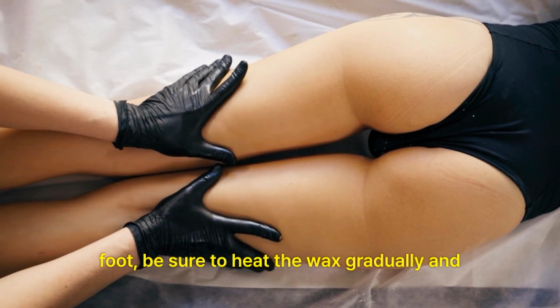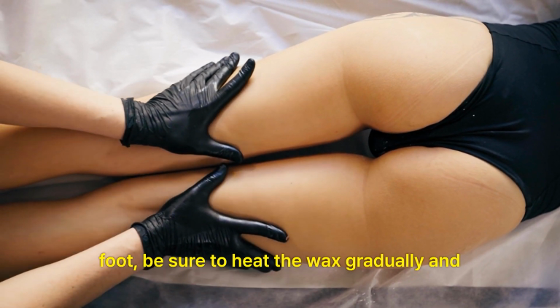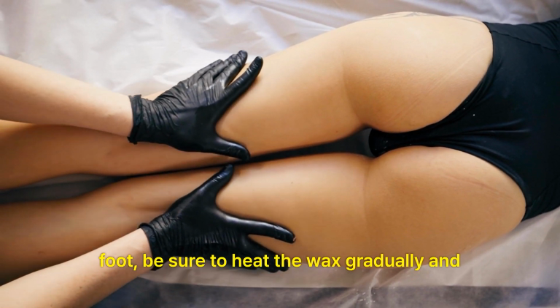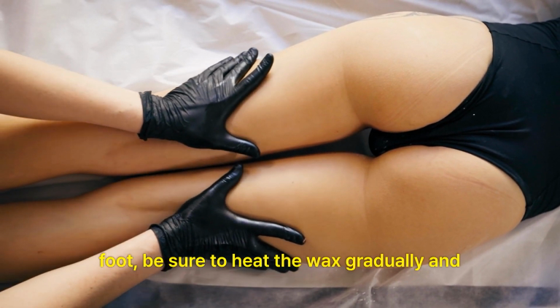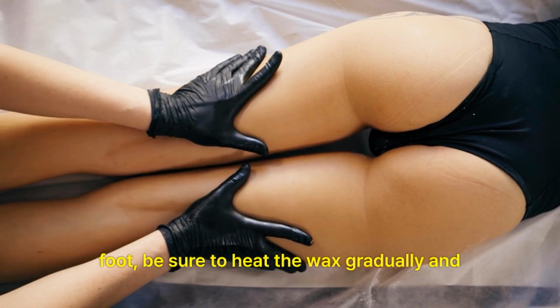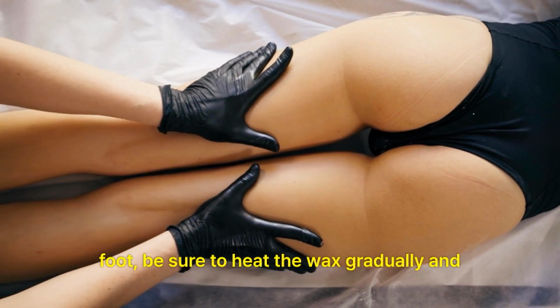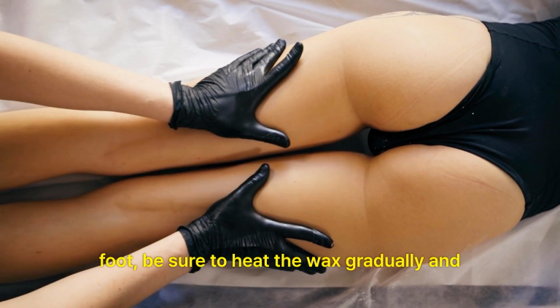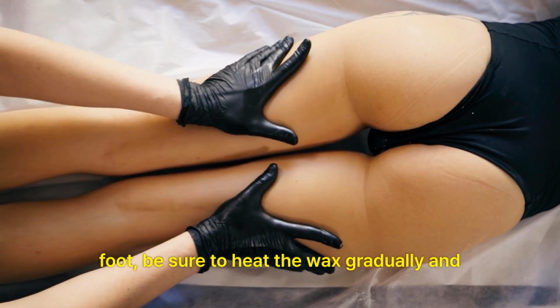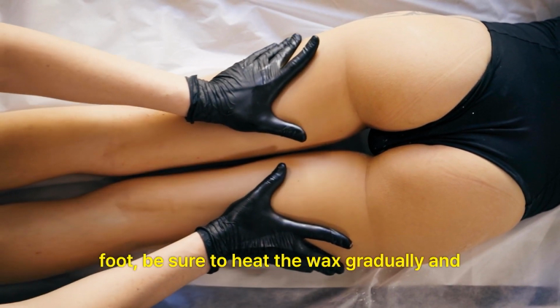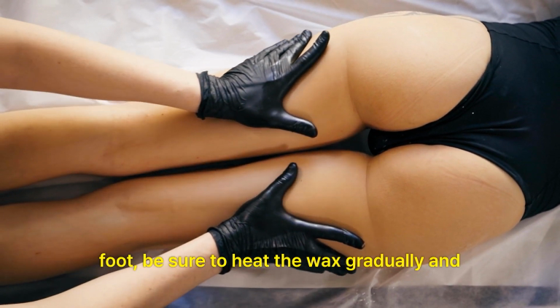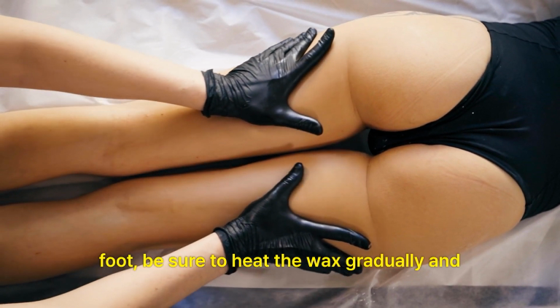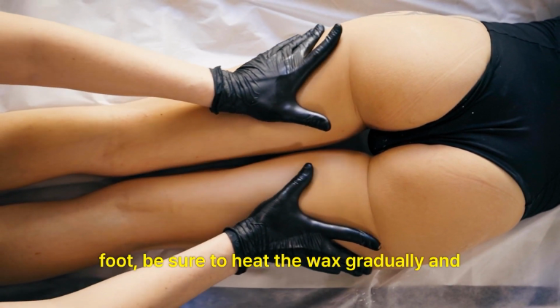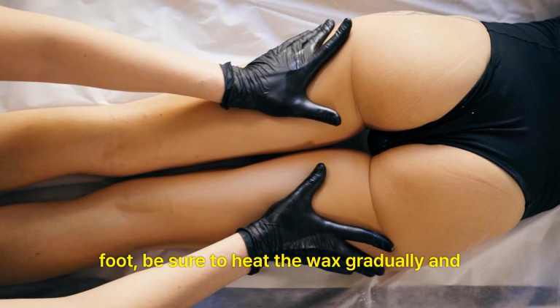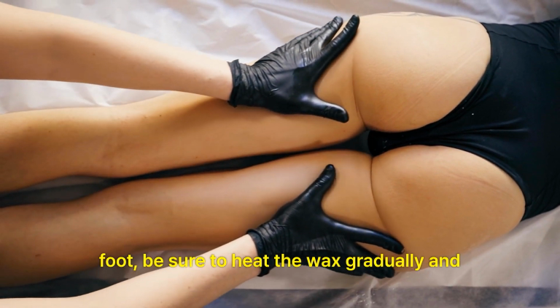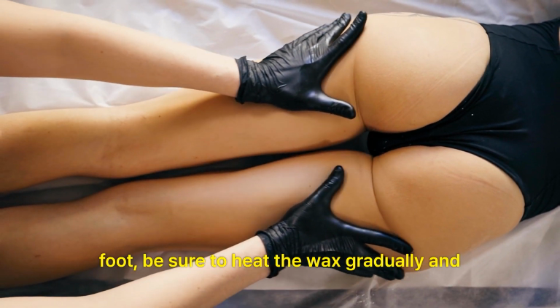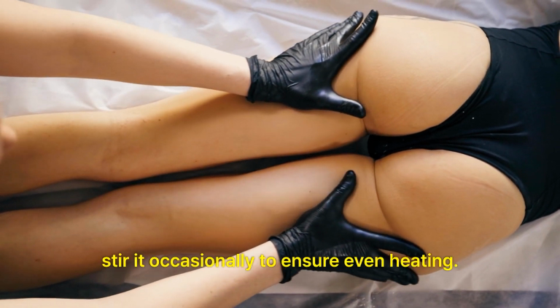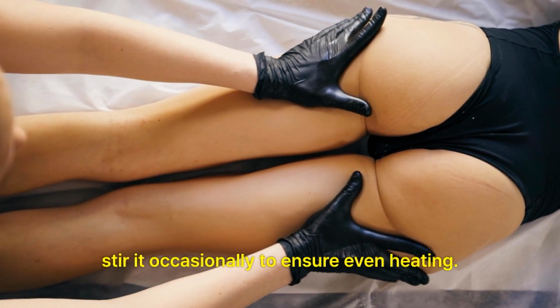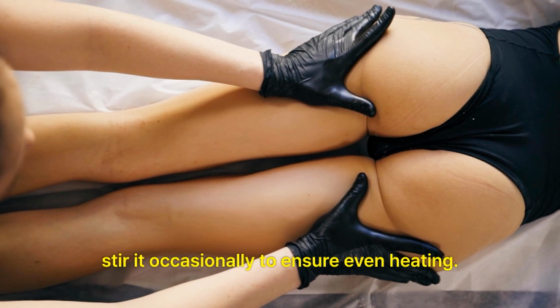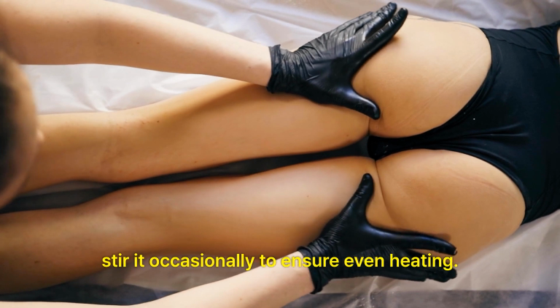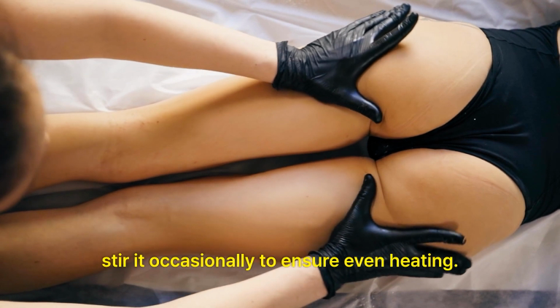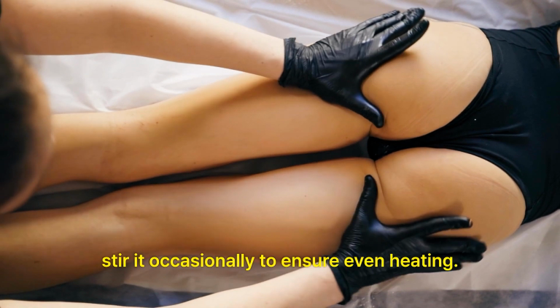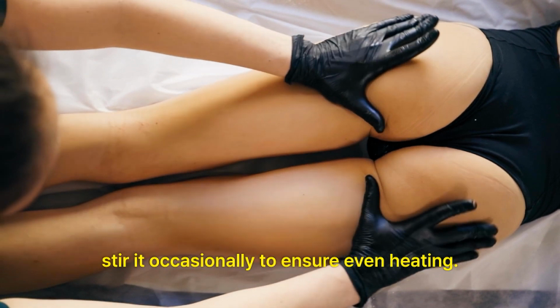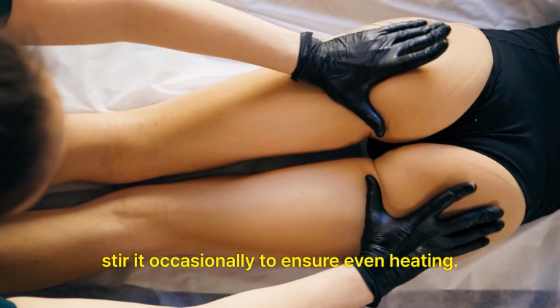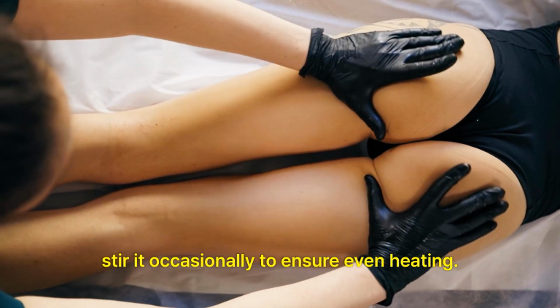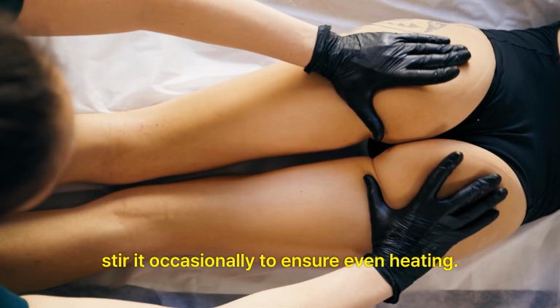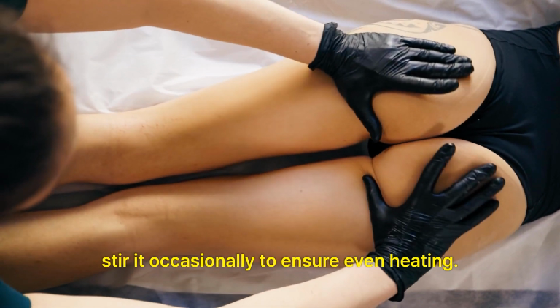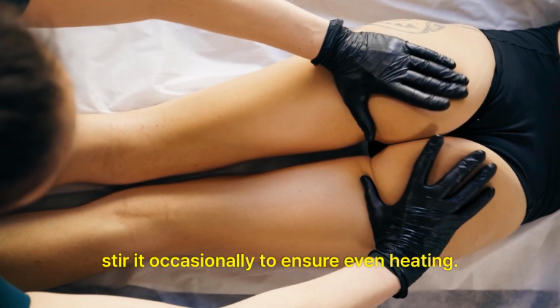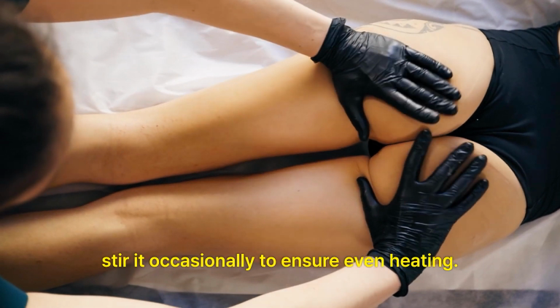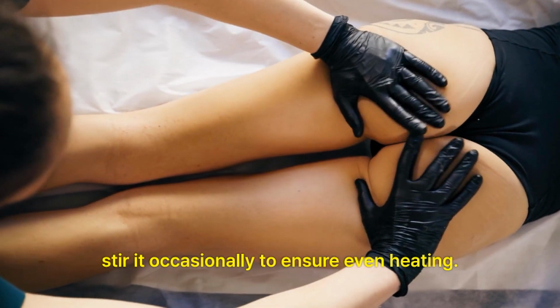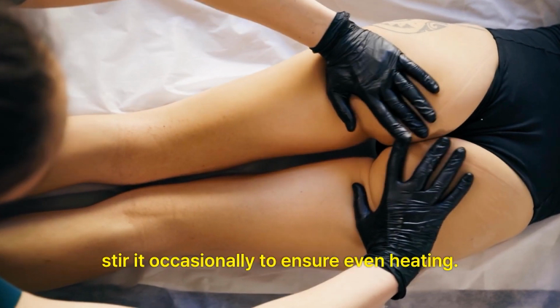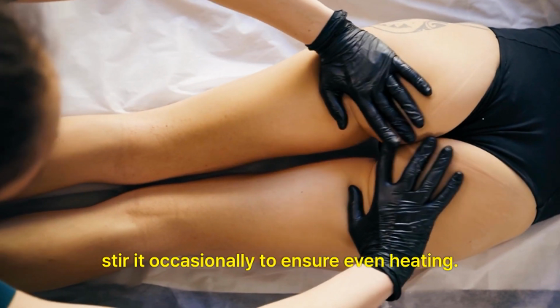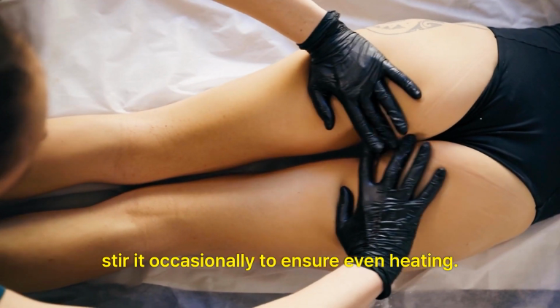Be sure to heat the wax gradually and stir it occasionally to ensure even heating.